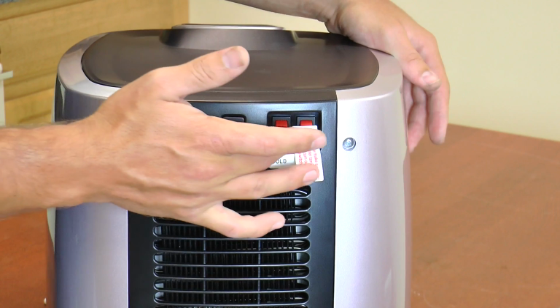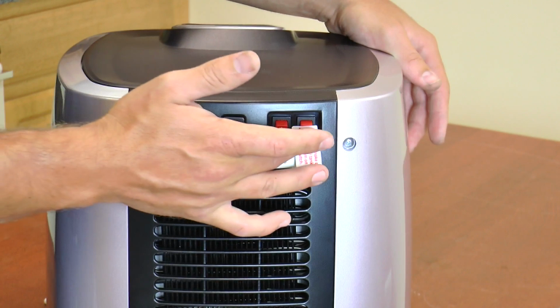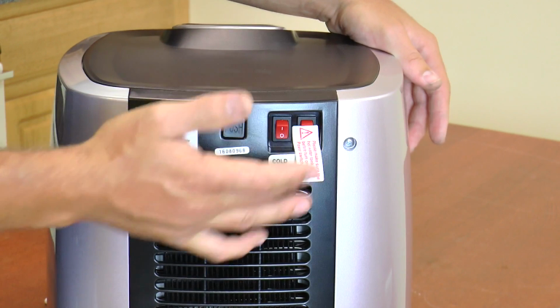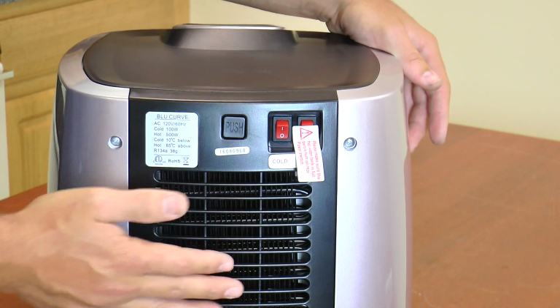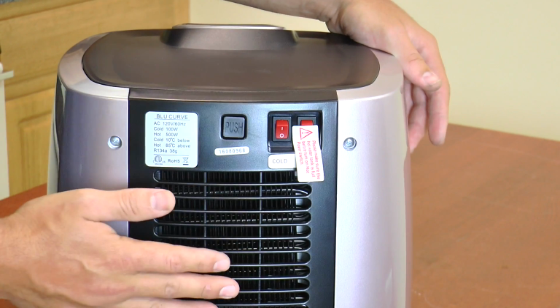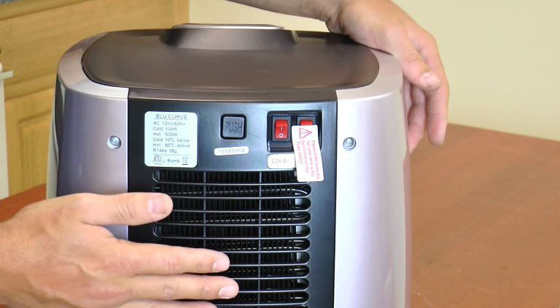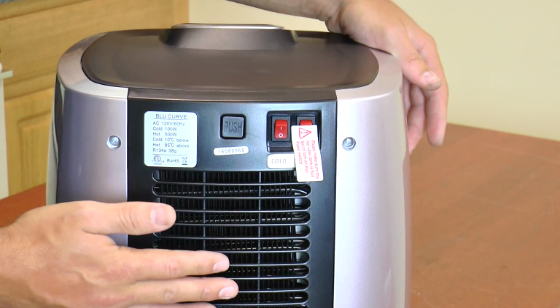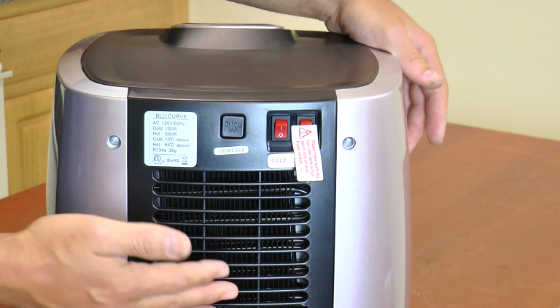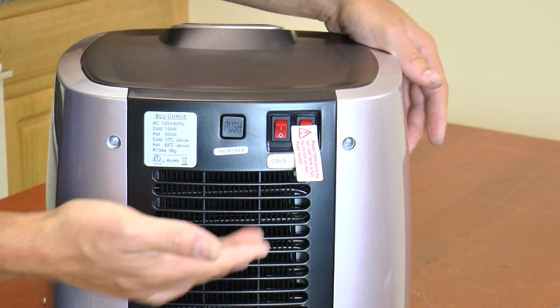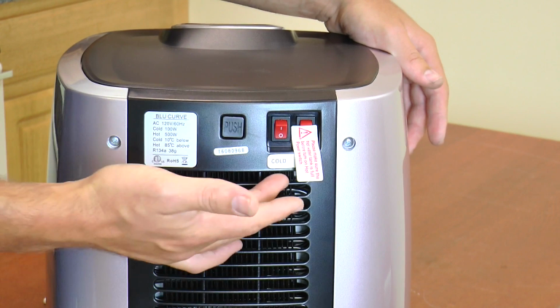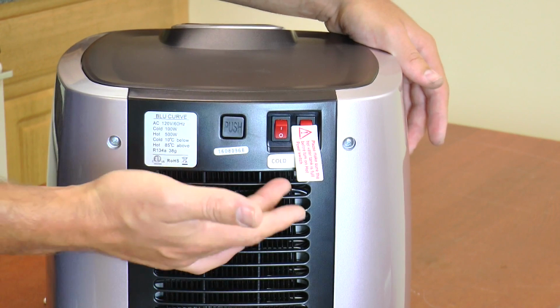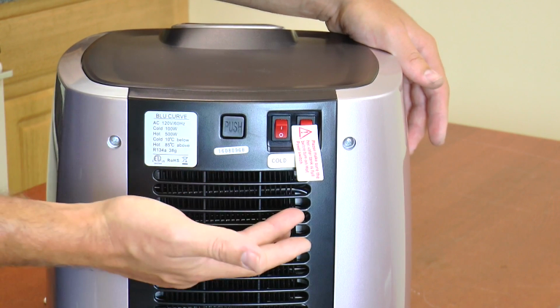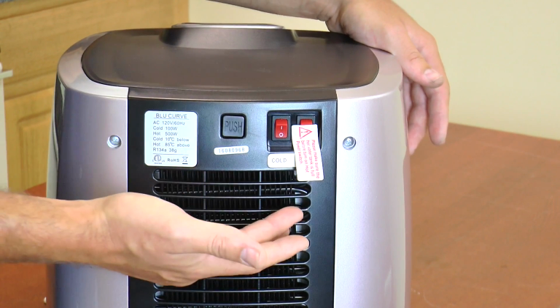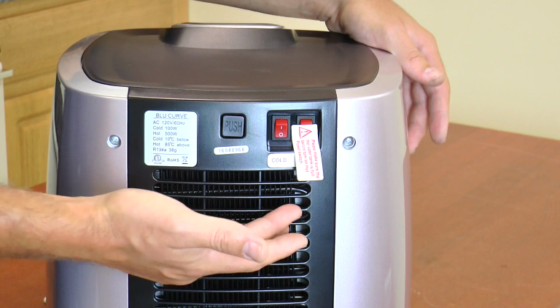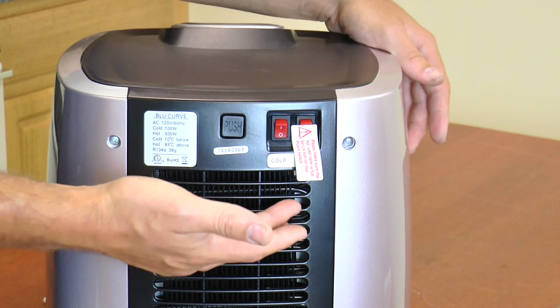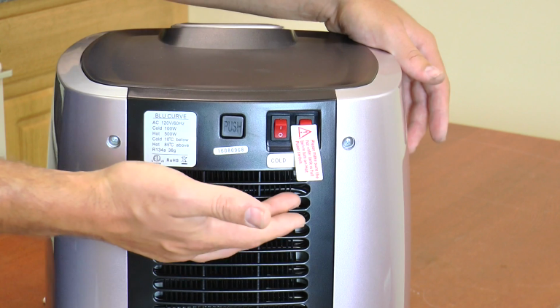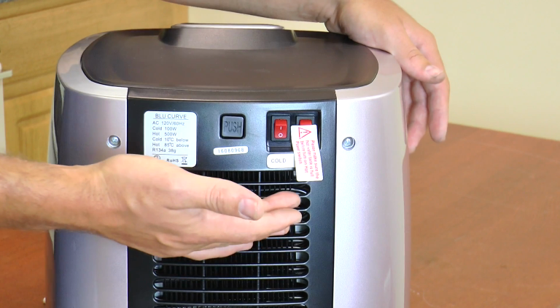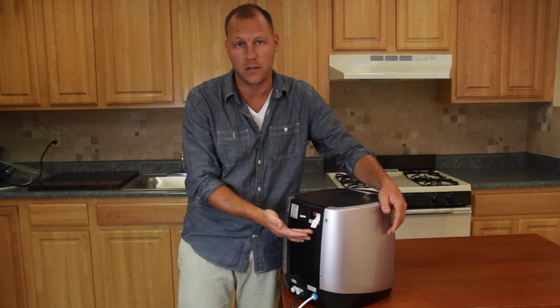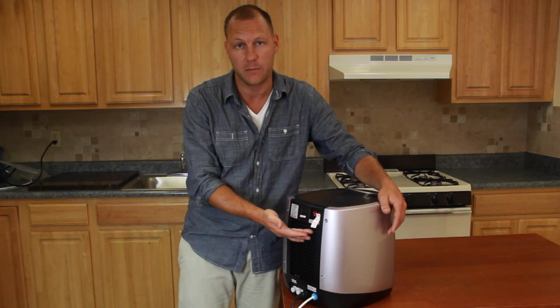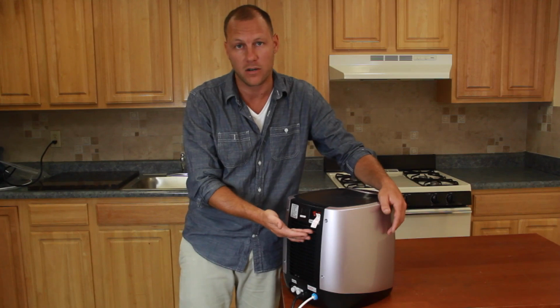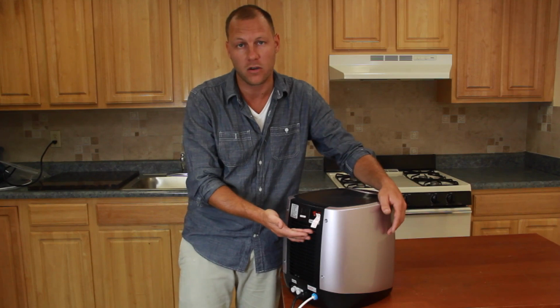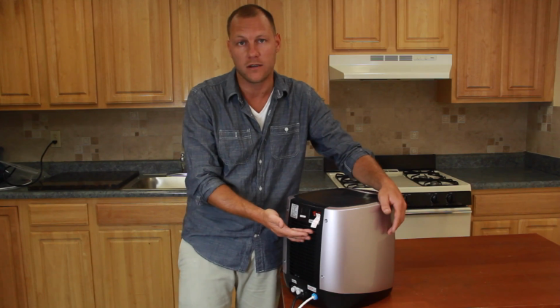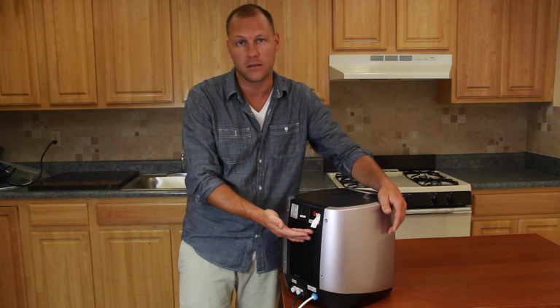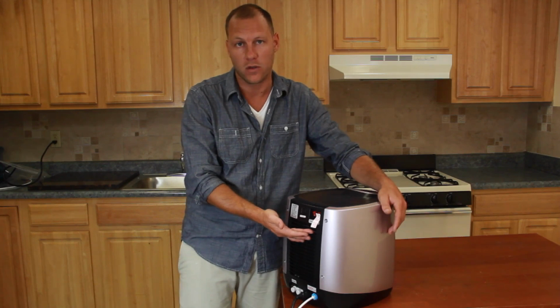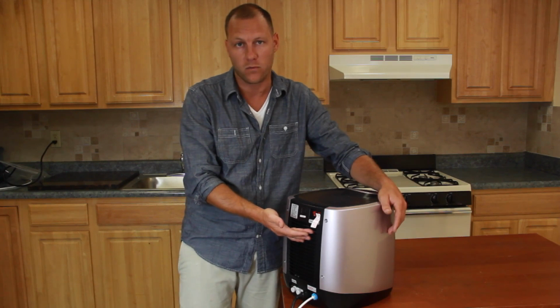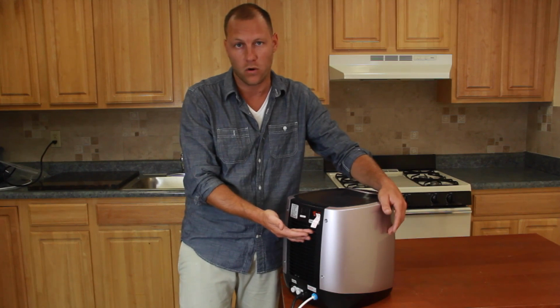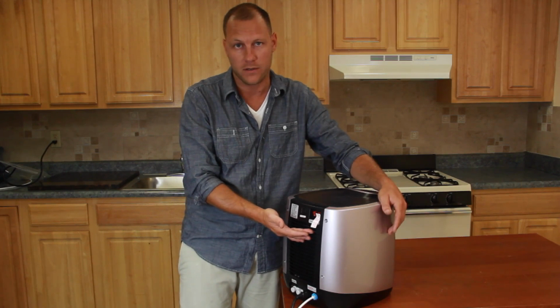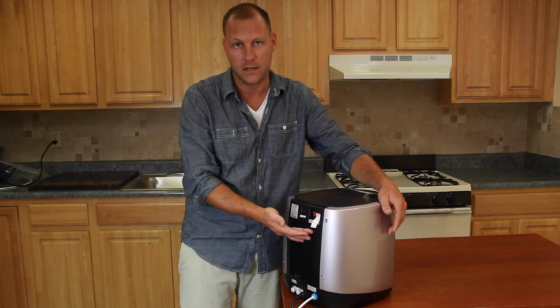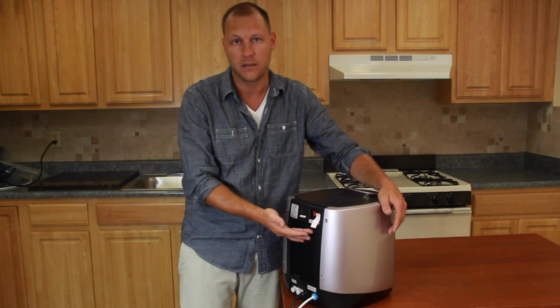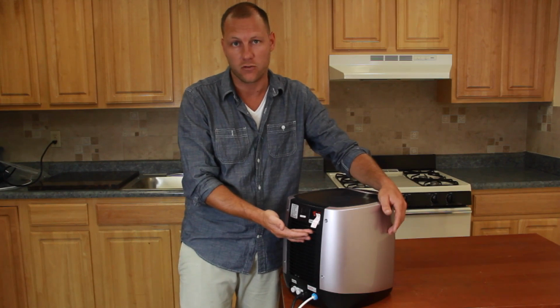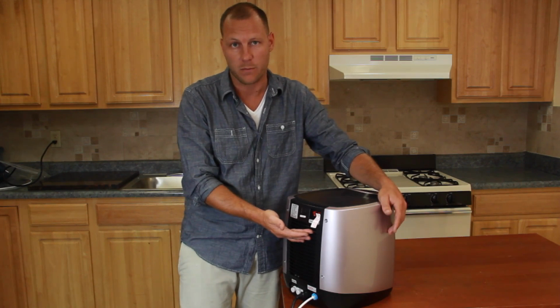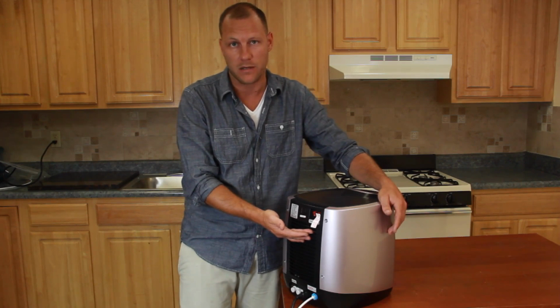Once the unit is on you're going to hear a beep, but it is very important that you keep these two power buttons off. These are the cold and hot tanks and they should not be turned on until you have water inside the DrinkPod.